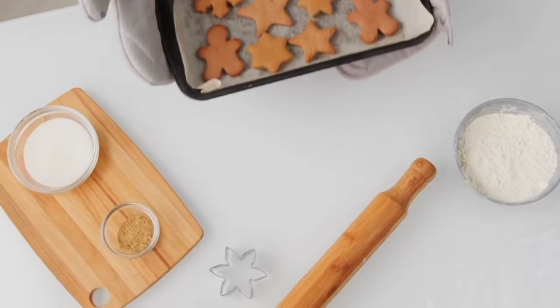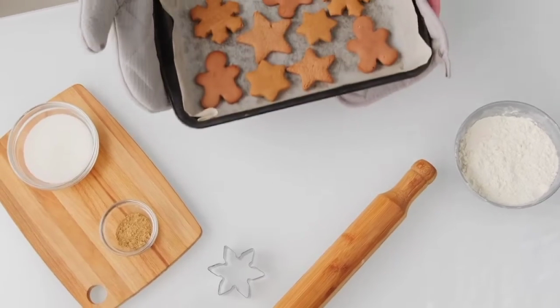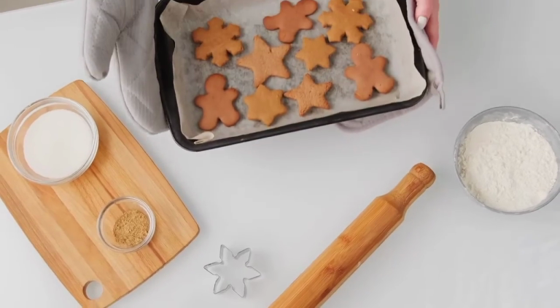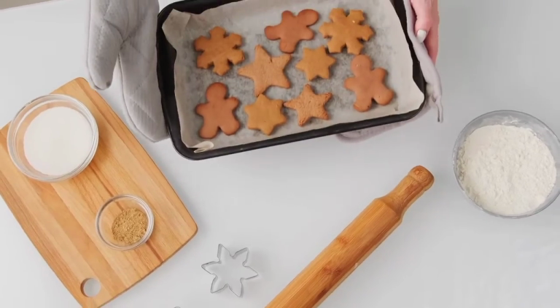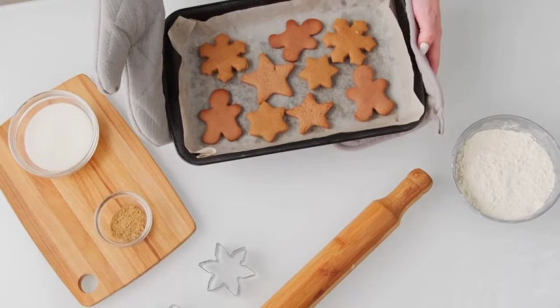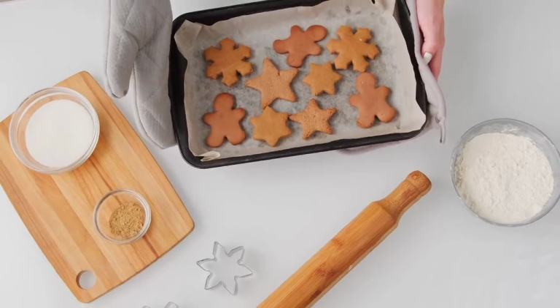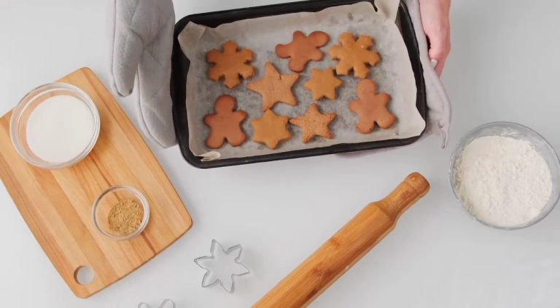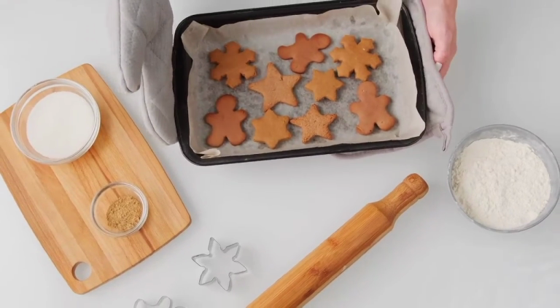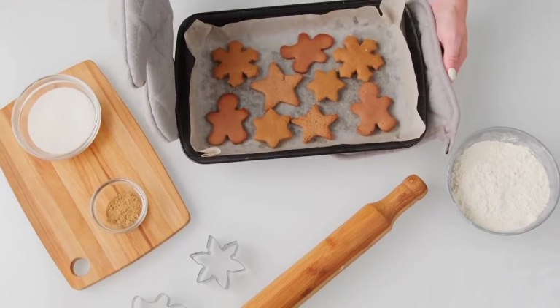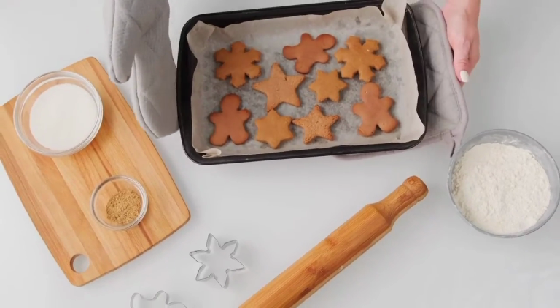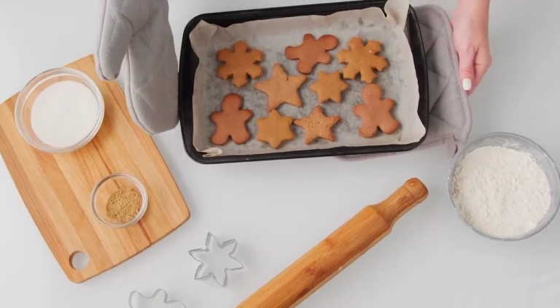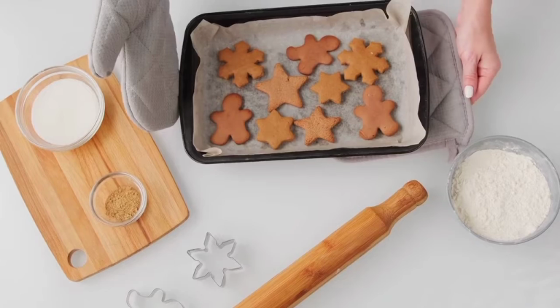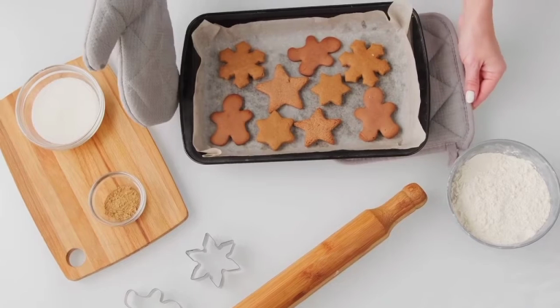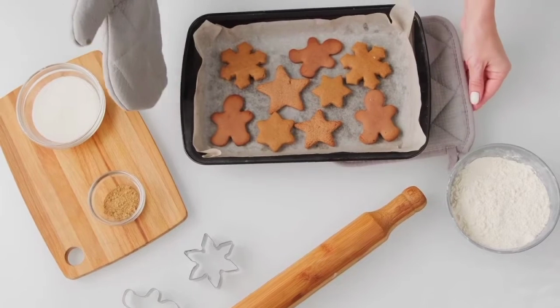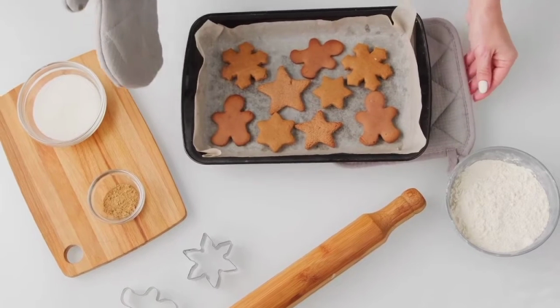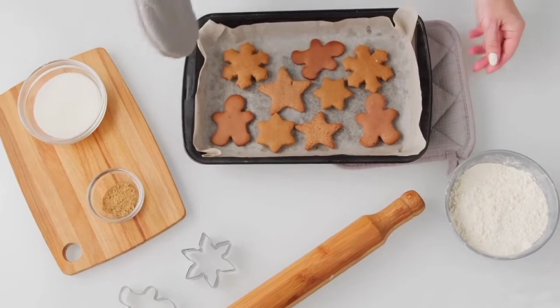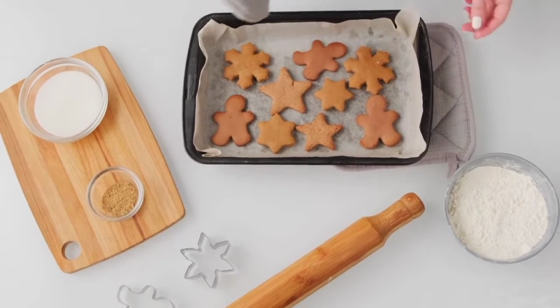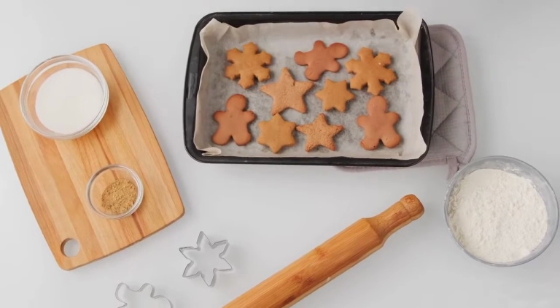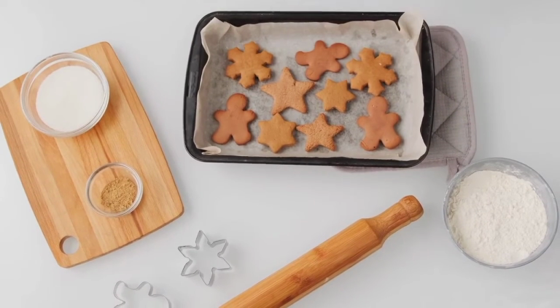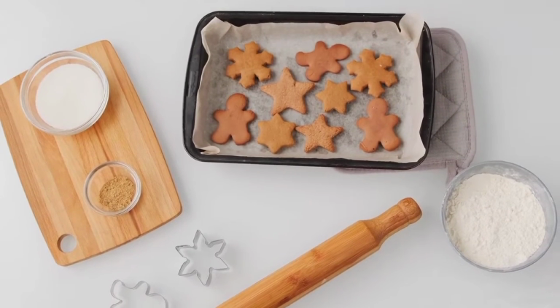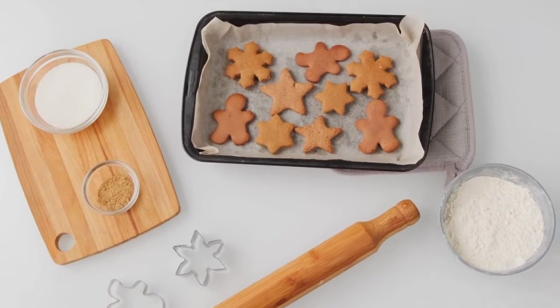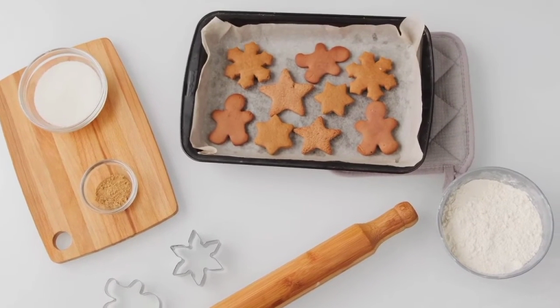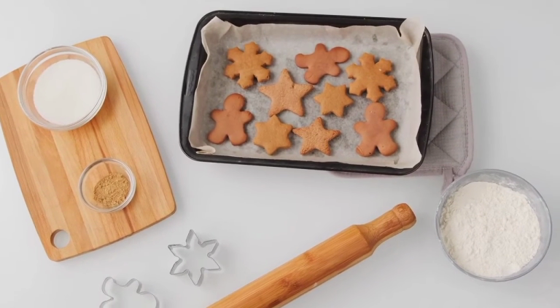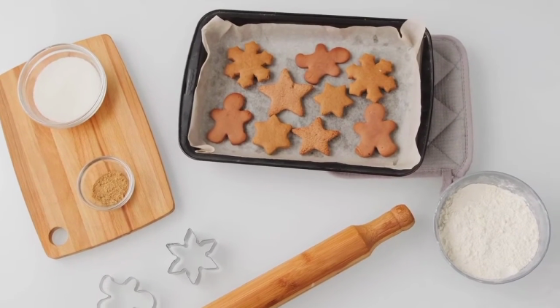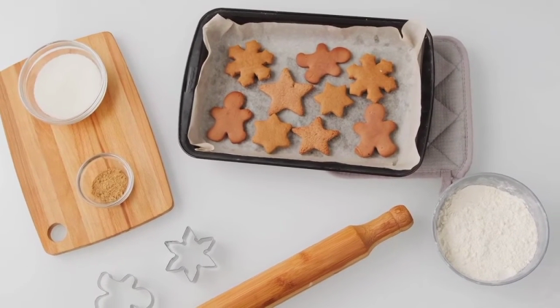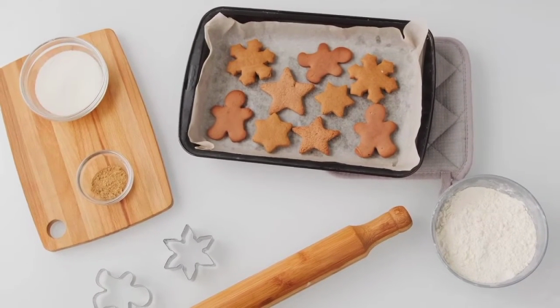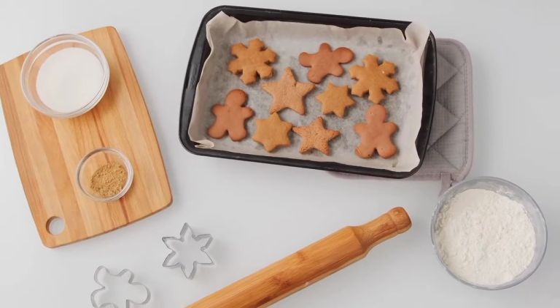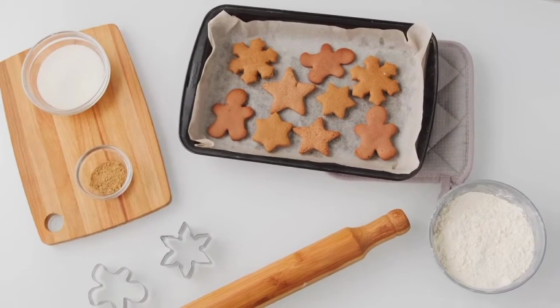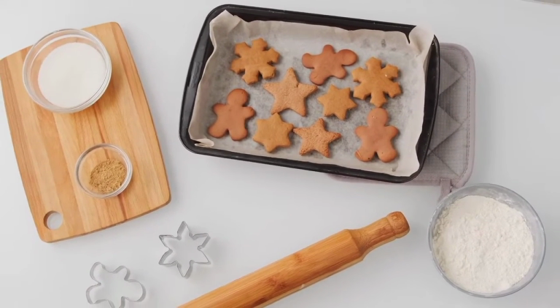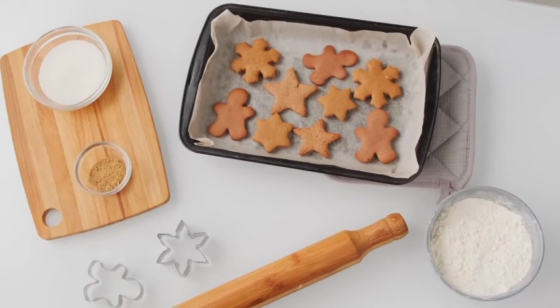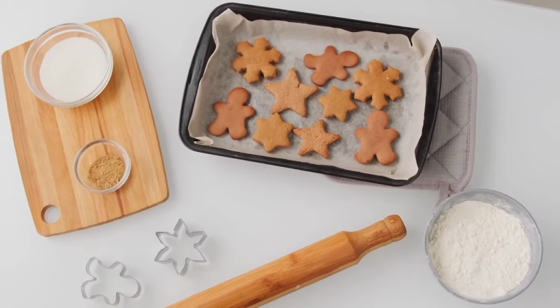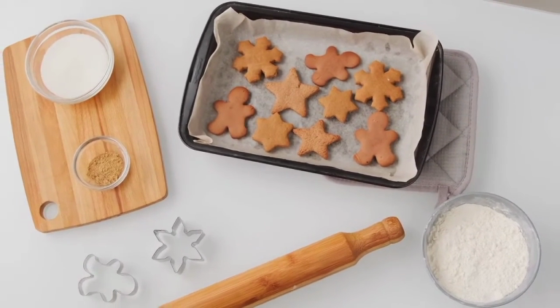Bake in the preheated oven for 30 minutes. Insert a toothpick in the center — it should come out clean.